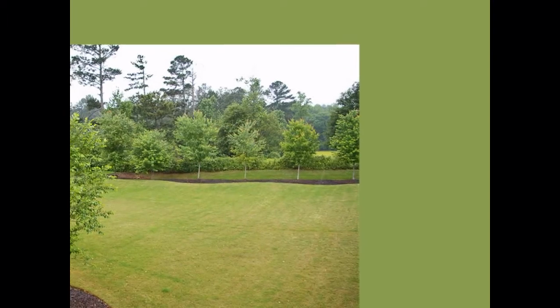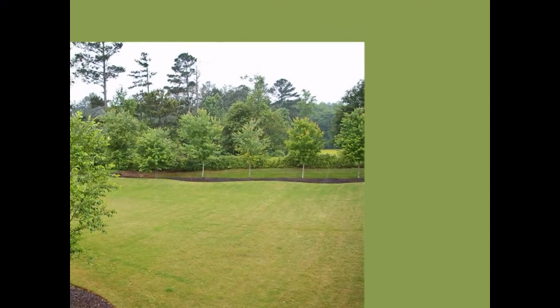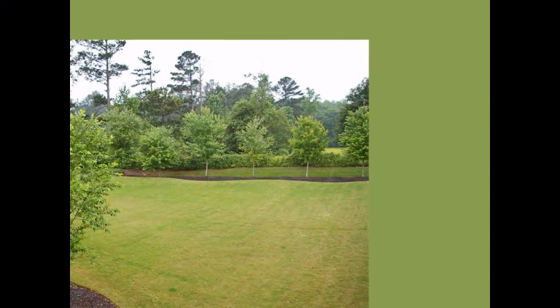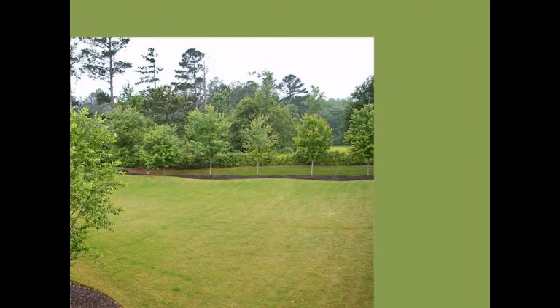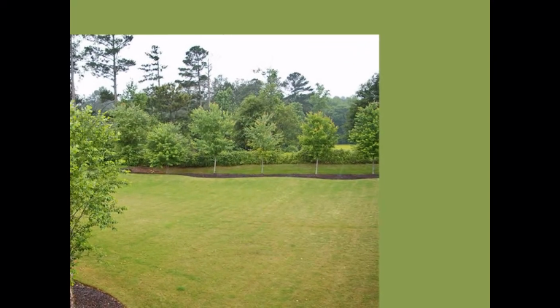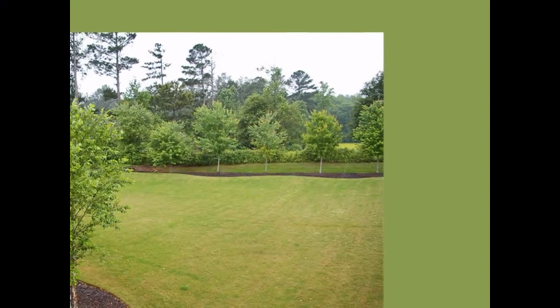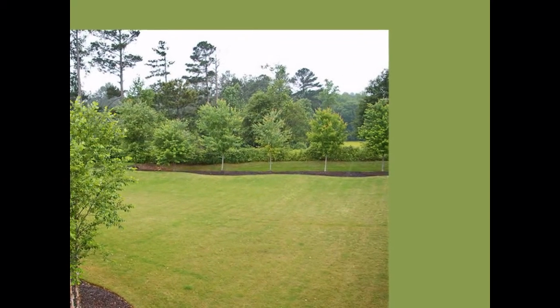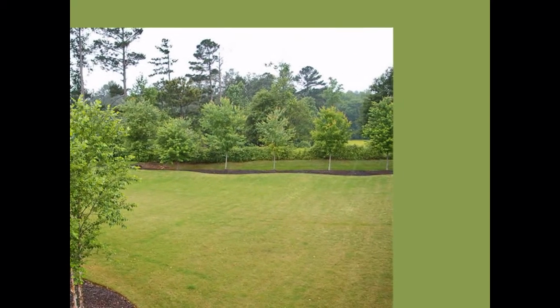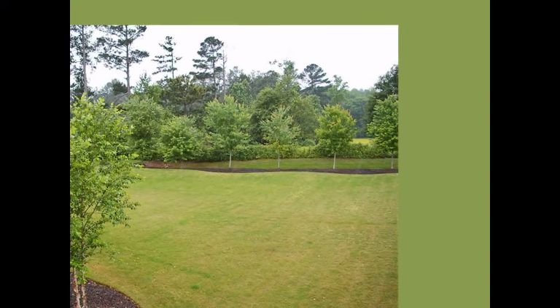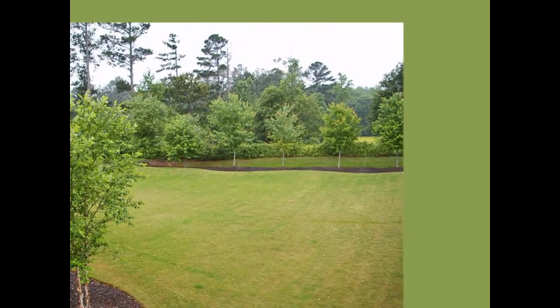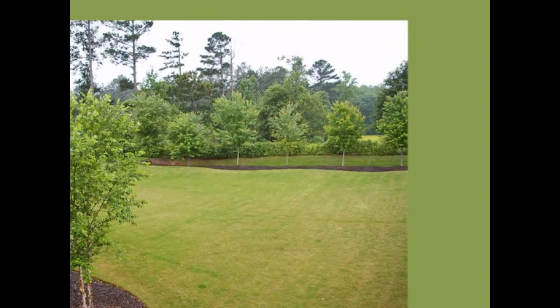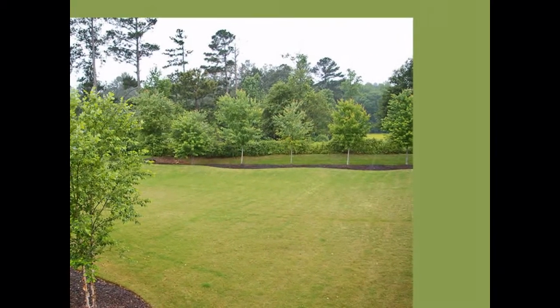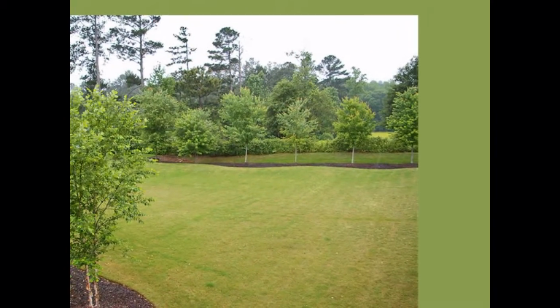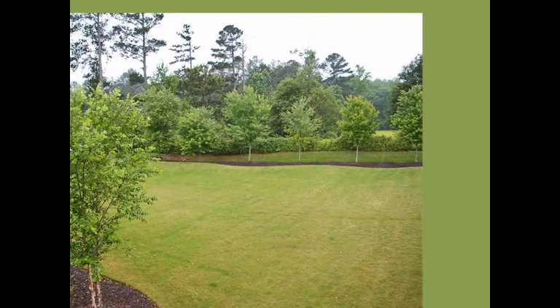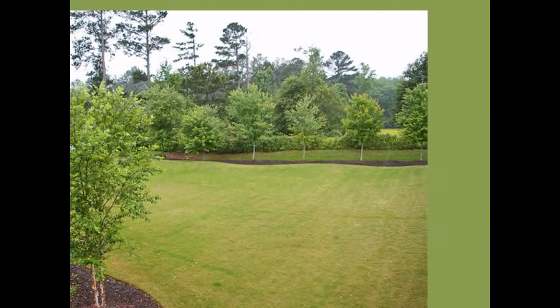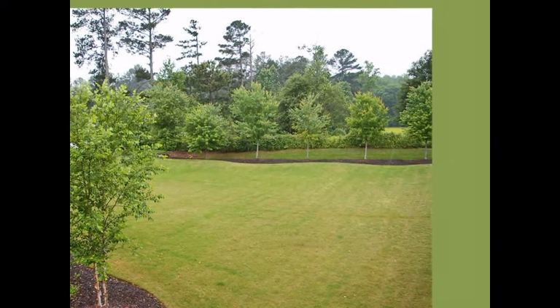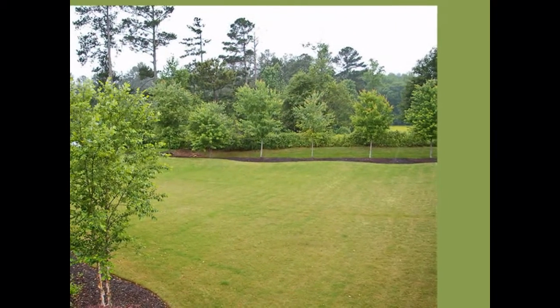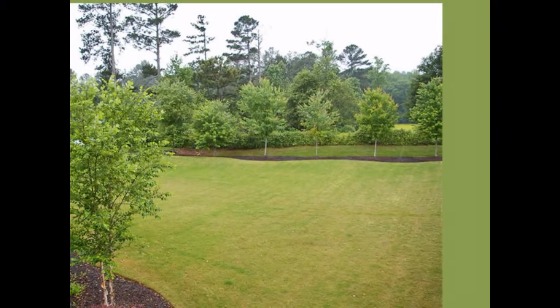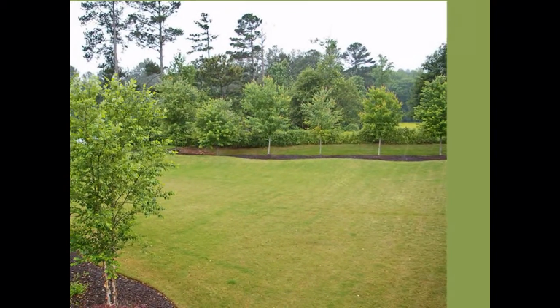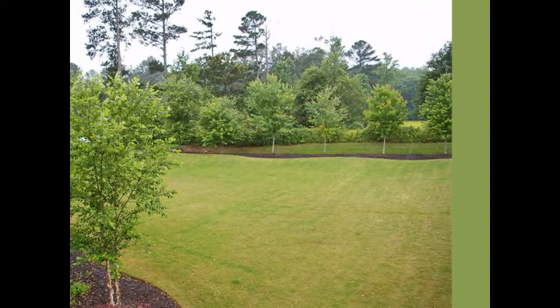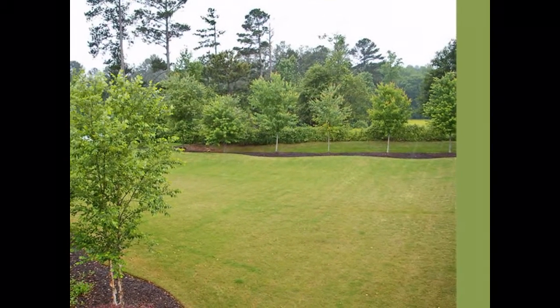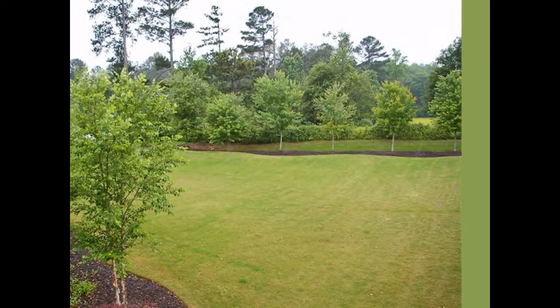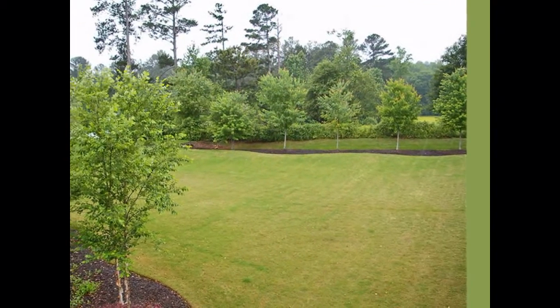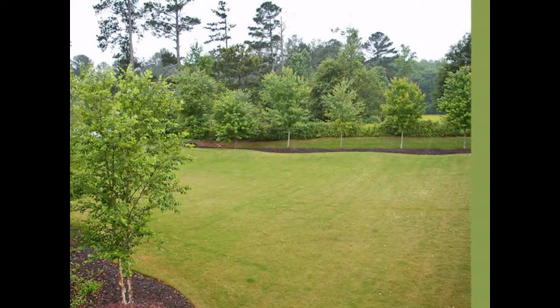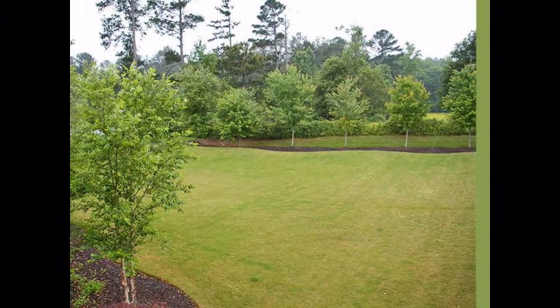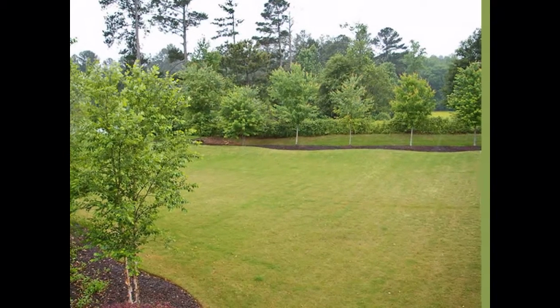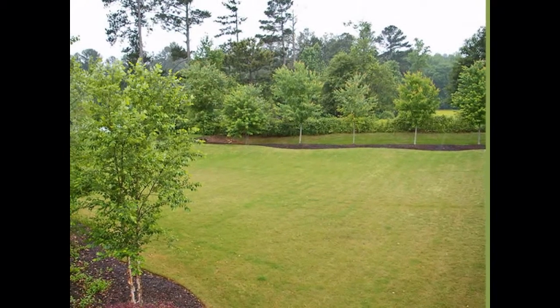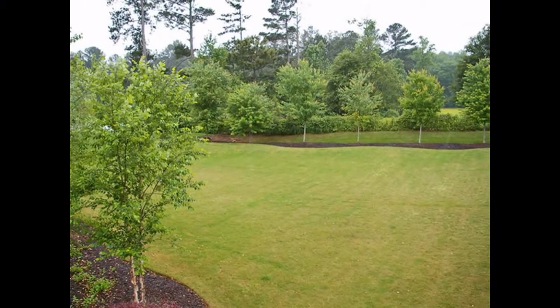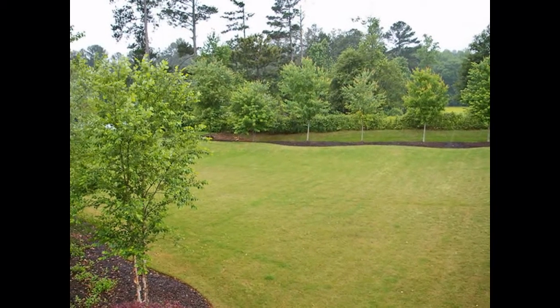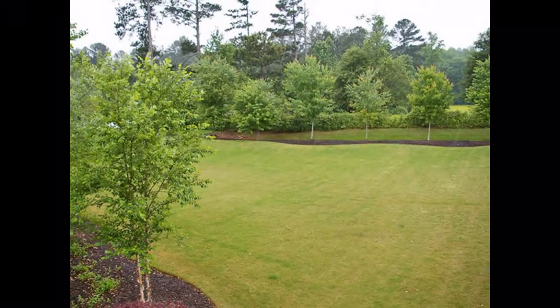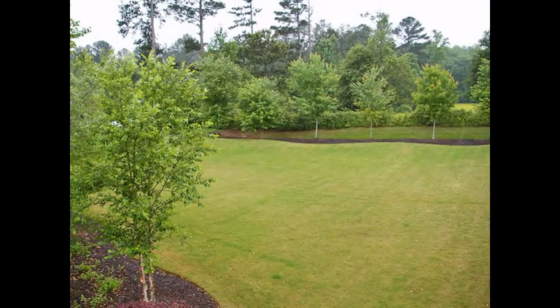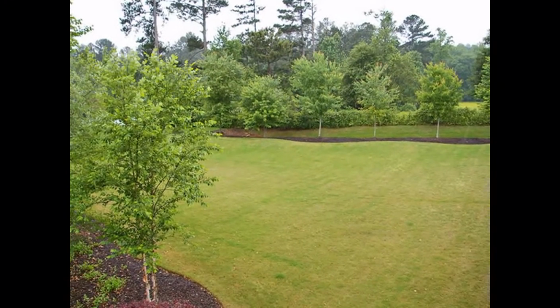With approximately one and a quarter acres of private, professionally landscaped yard, the grounds are equally suited to family living and entertaining, as is the interior.